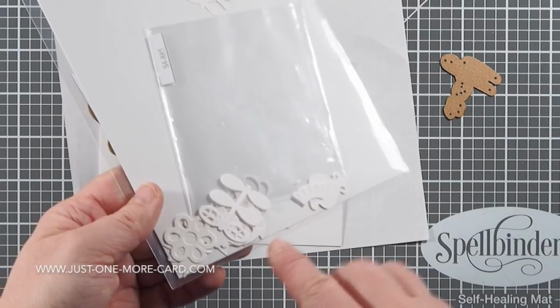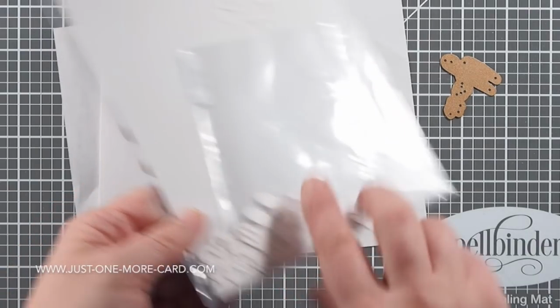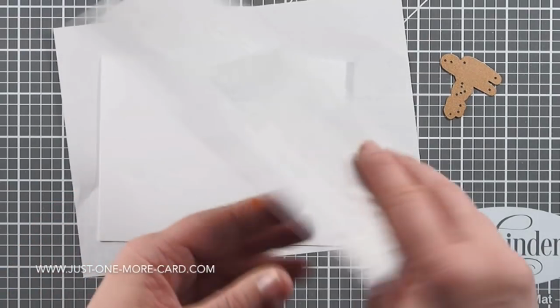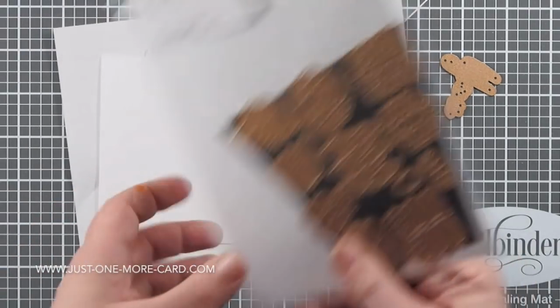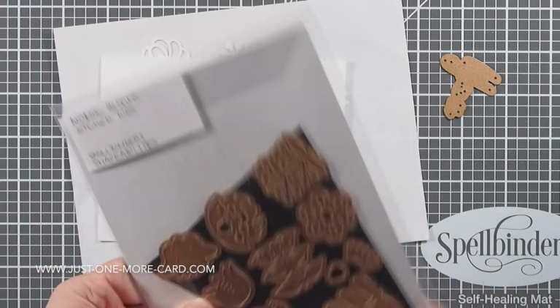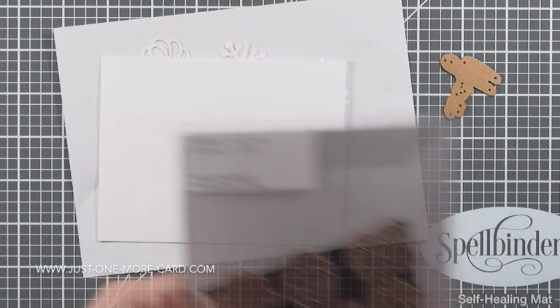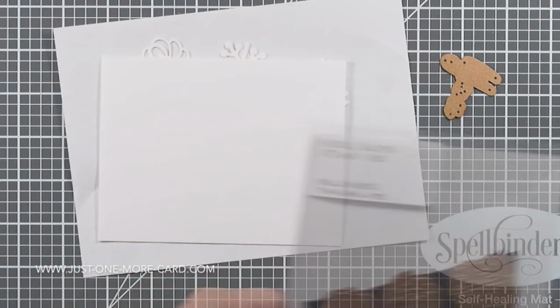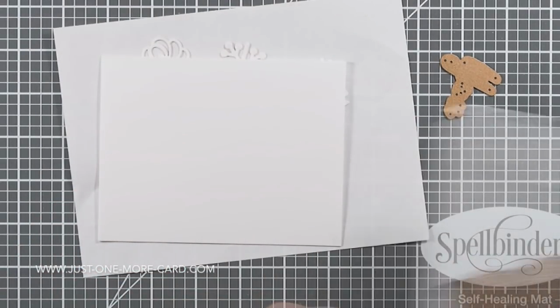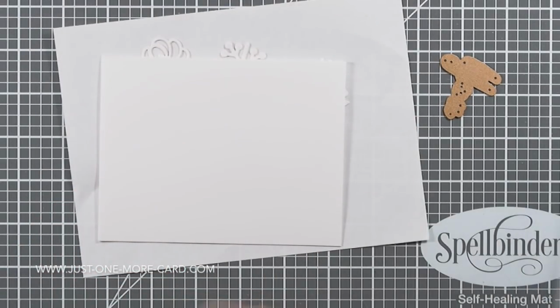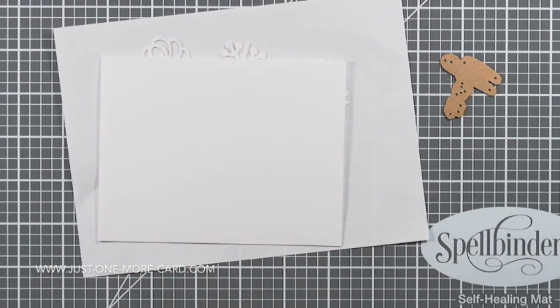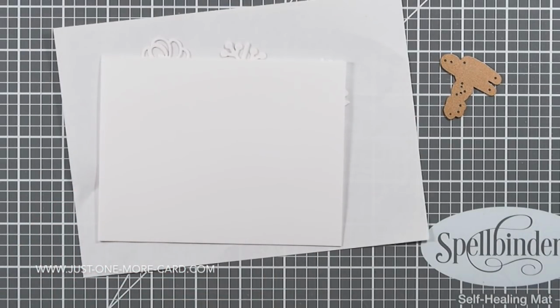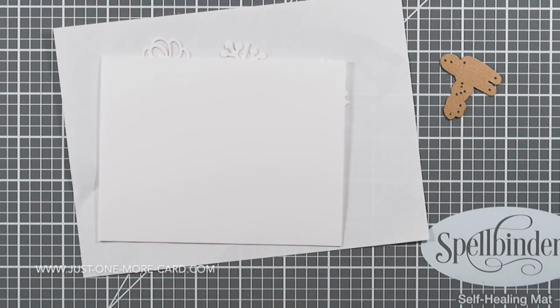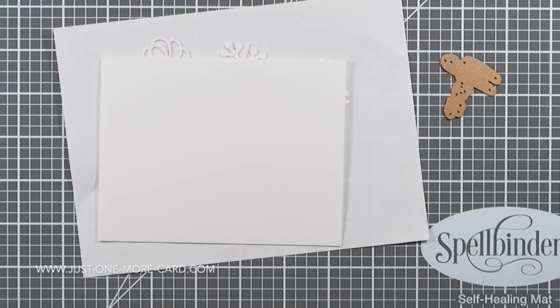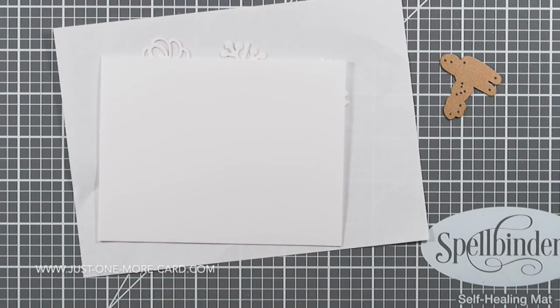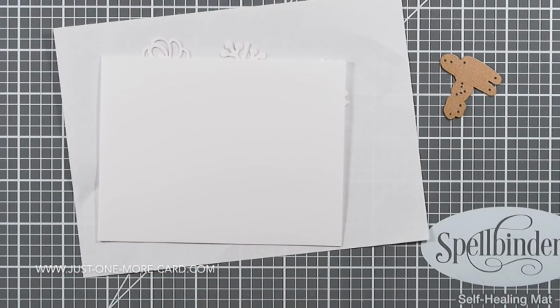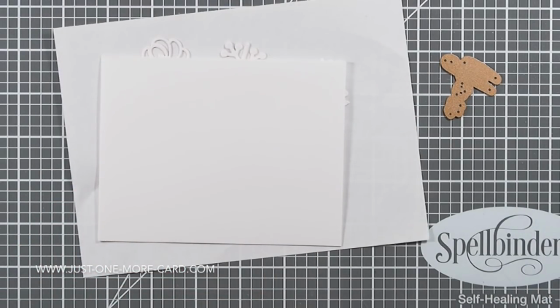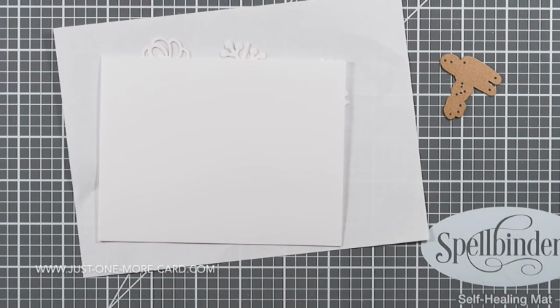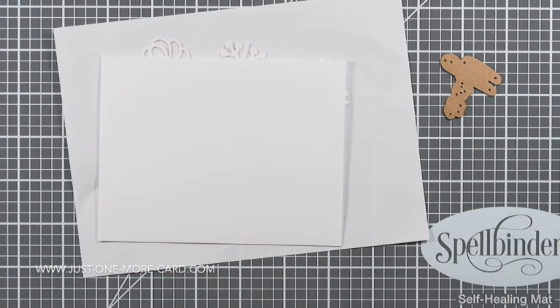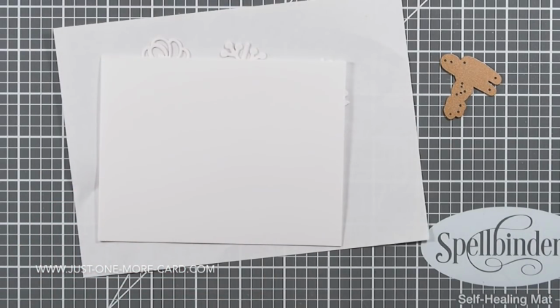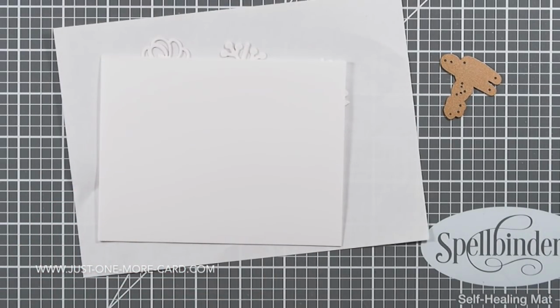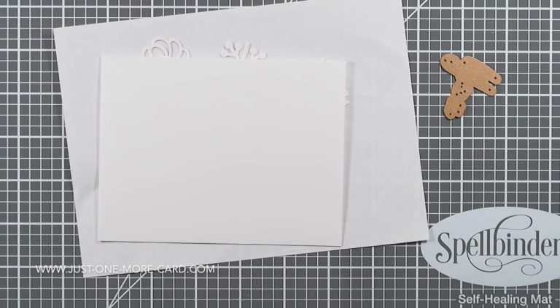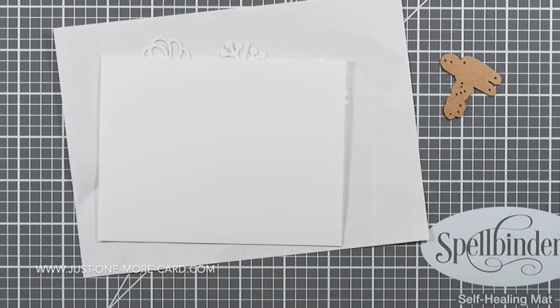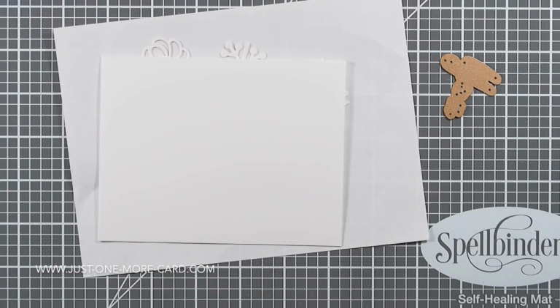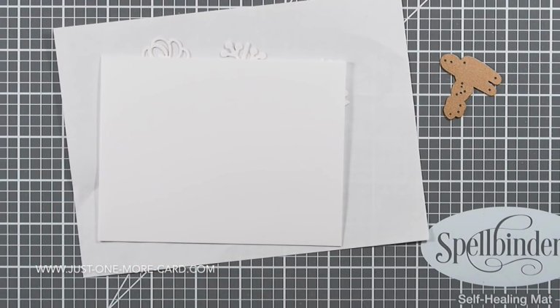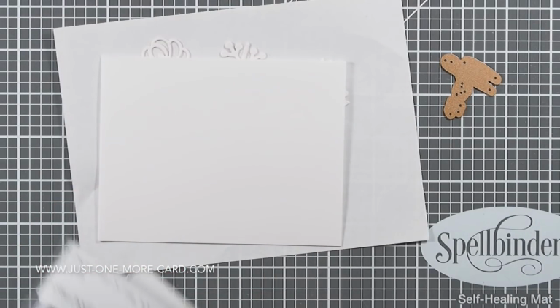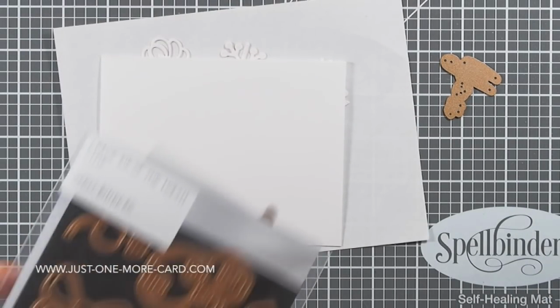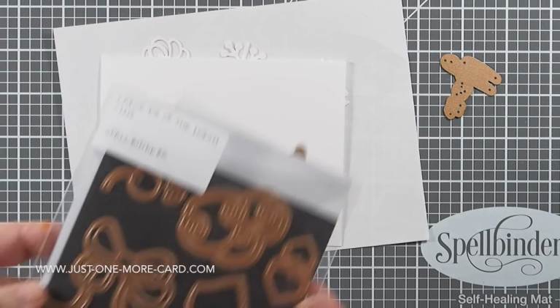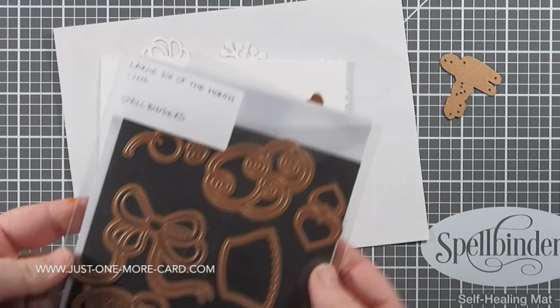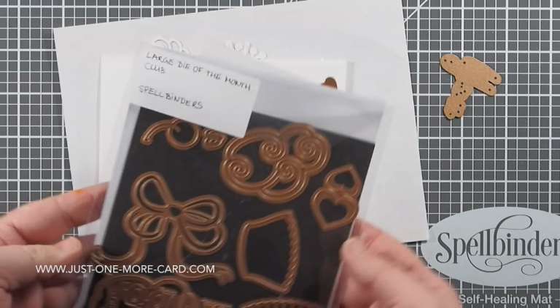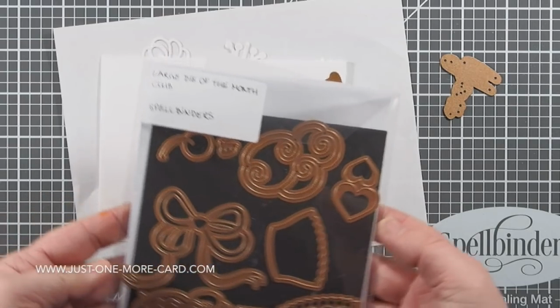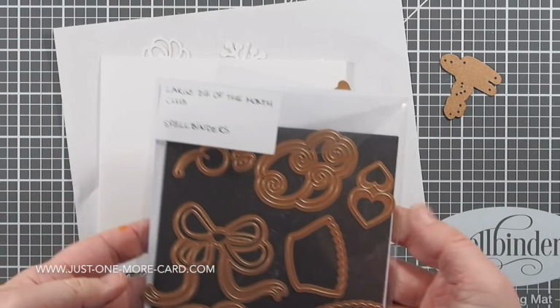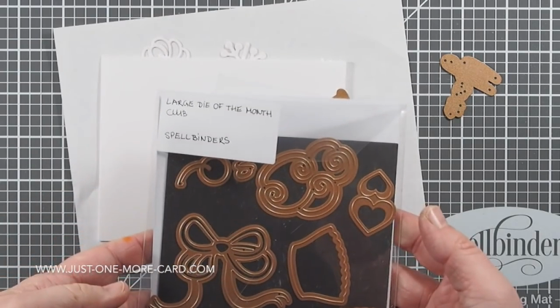Absolutely wonderful — so many details that you can create with these dies. I'm absolutely in love with them.